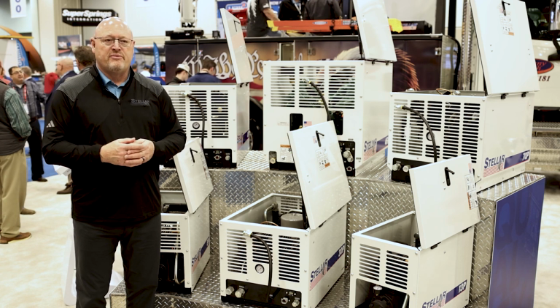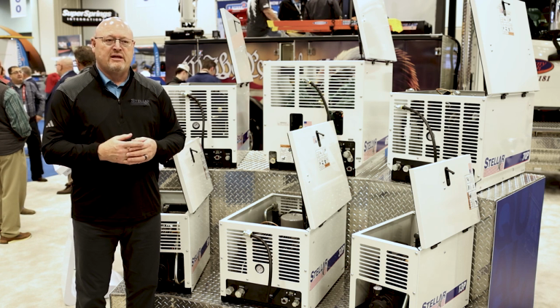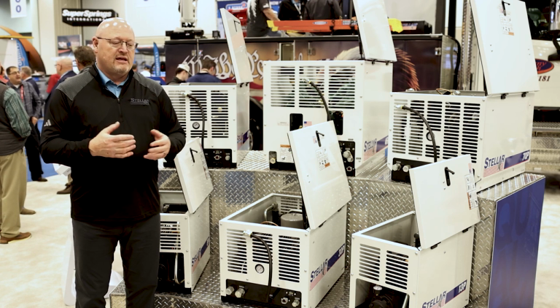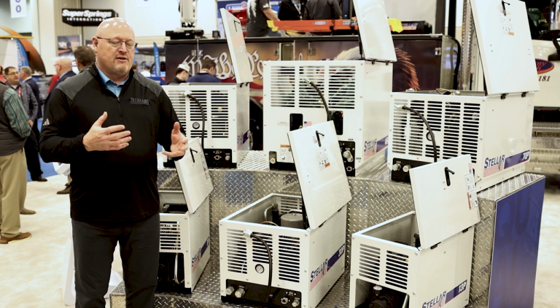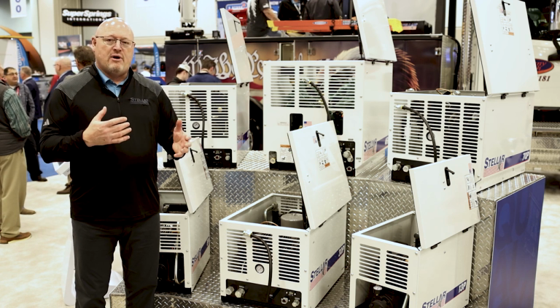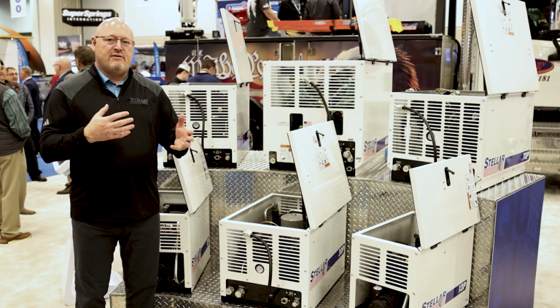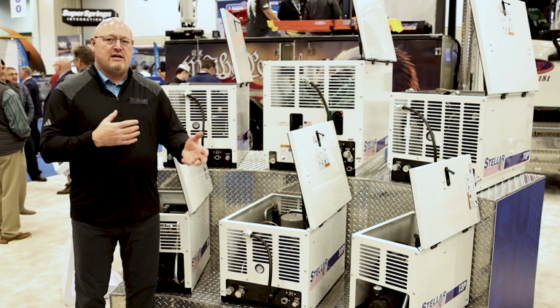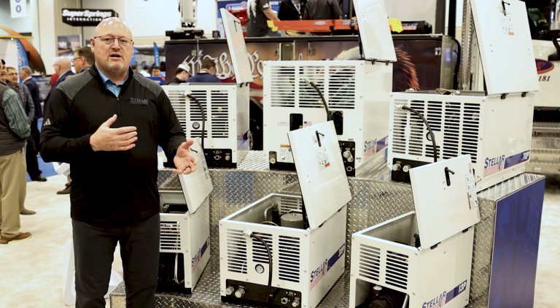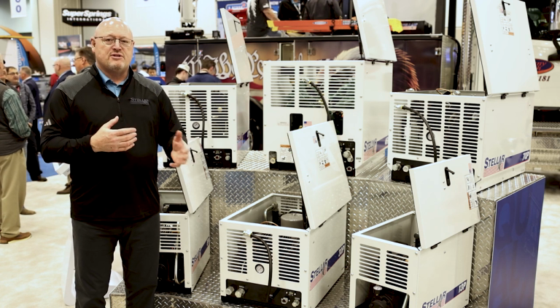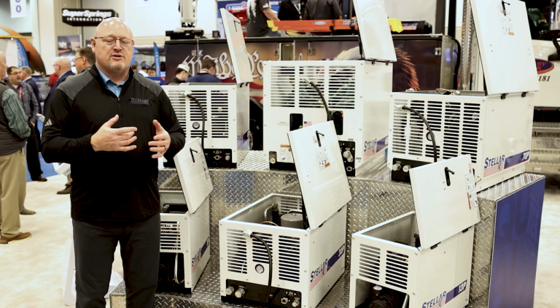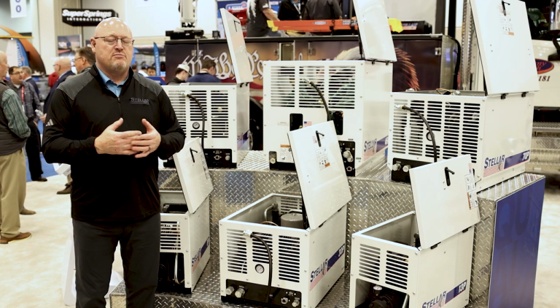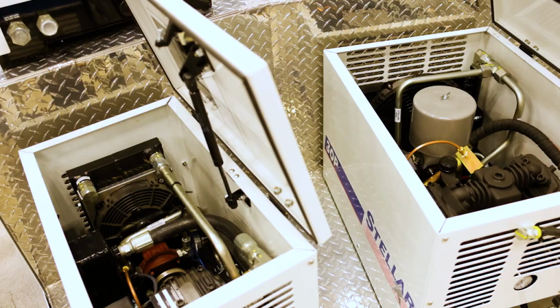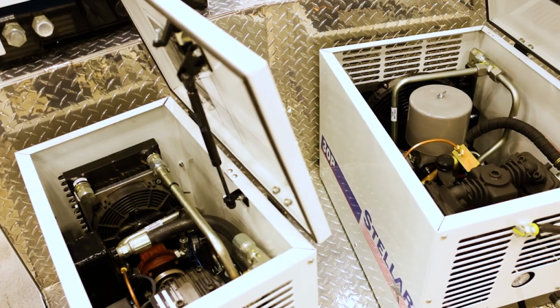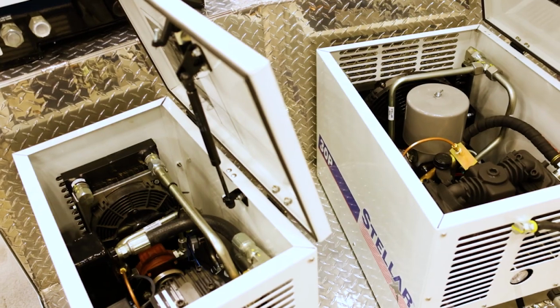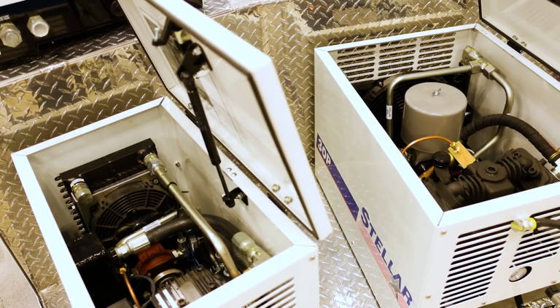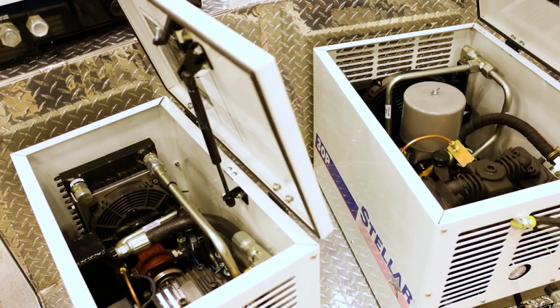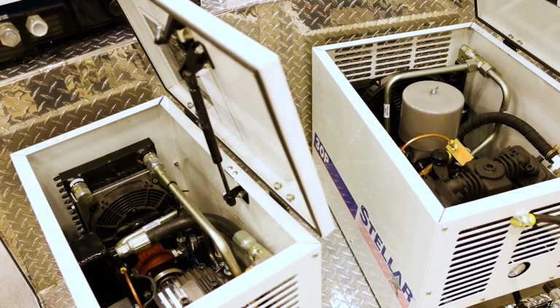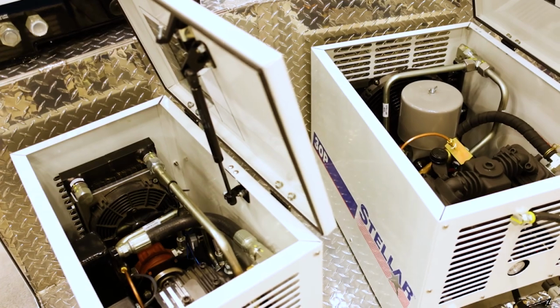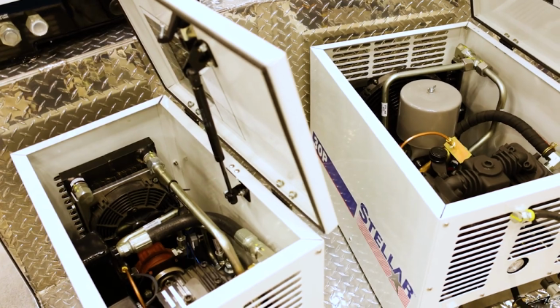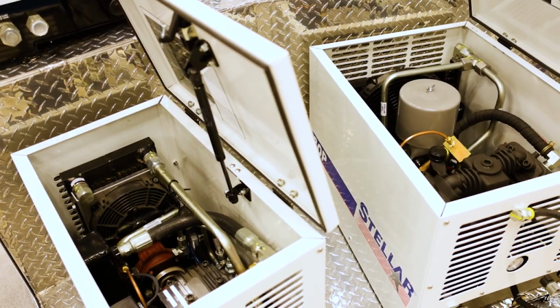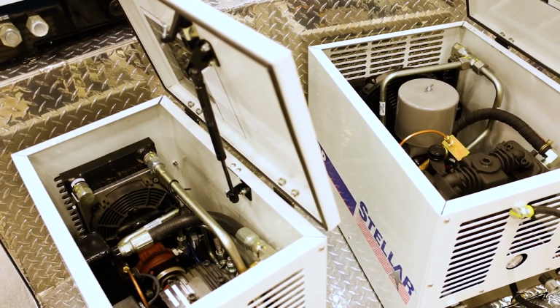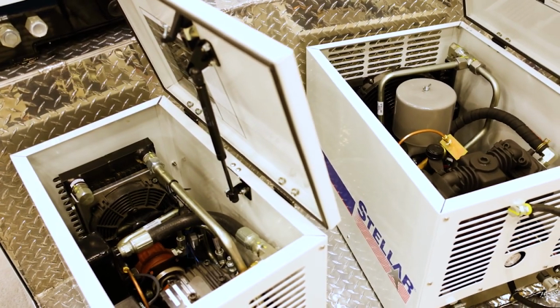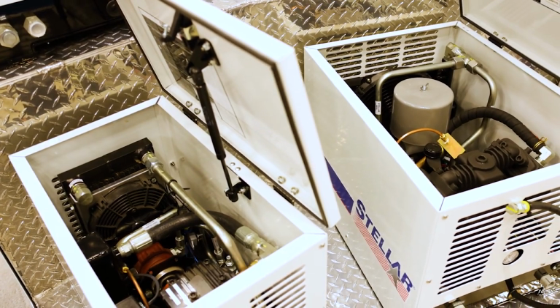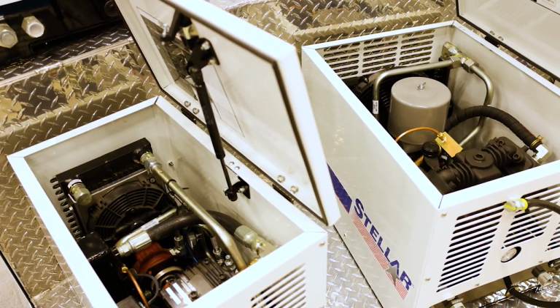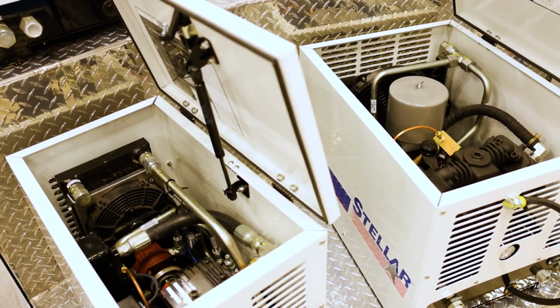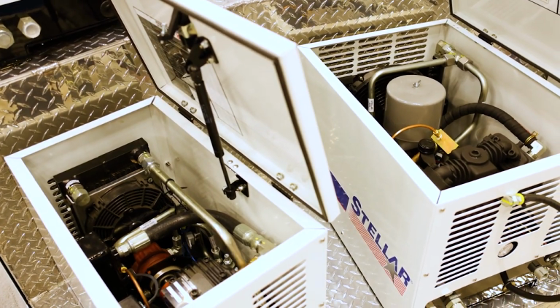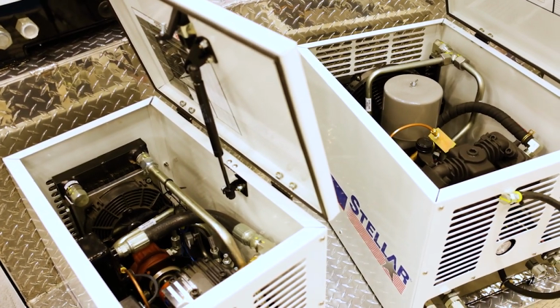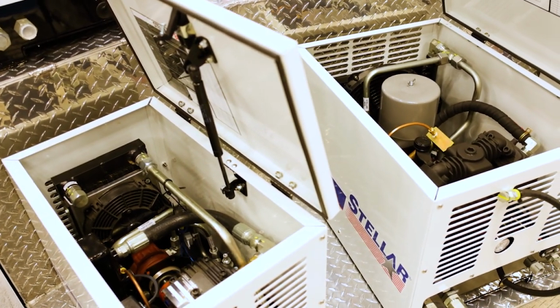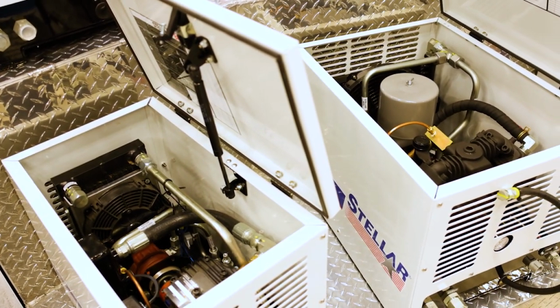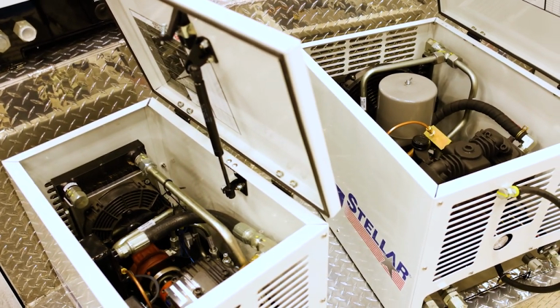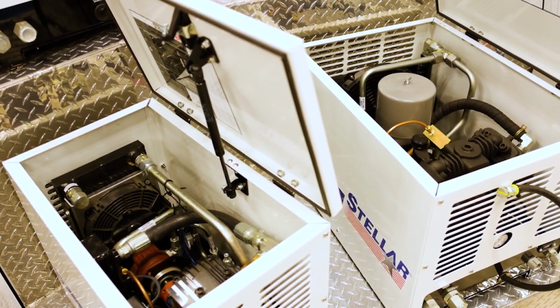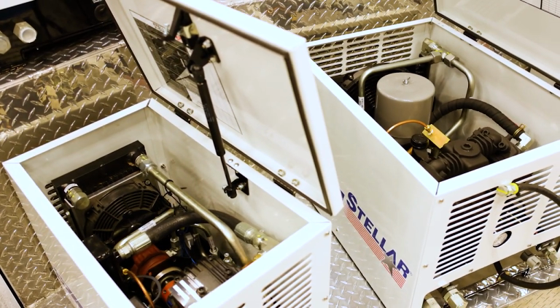If you have any questions or need more information, visit www.stellarindustries.com.